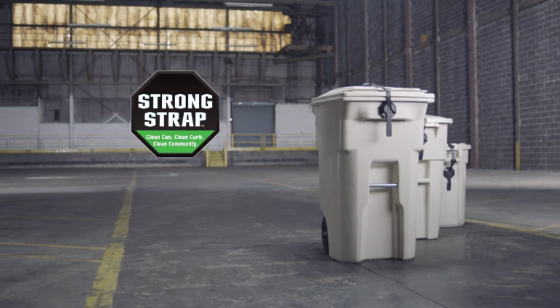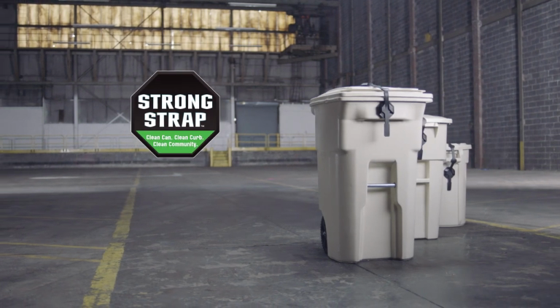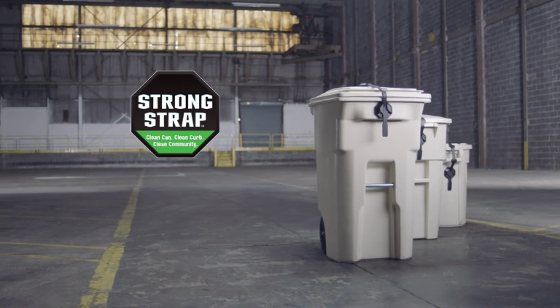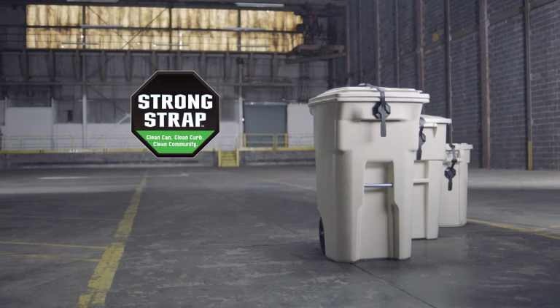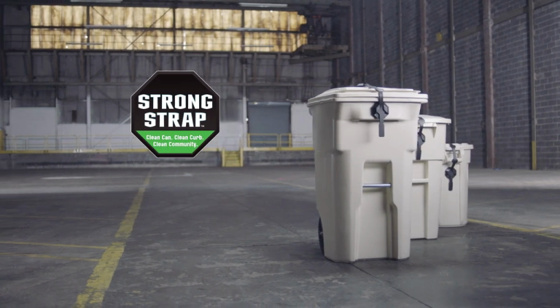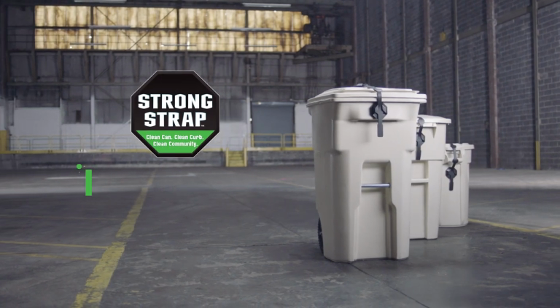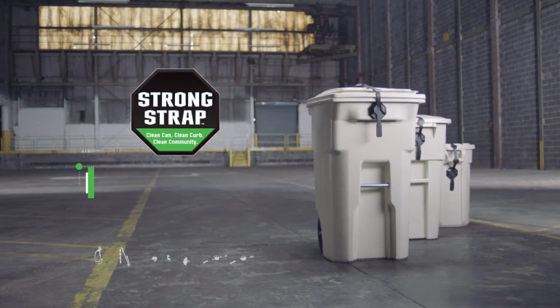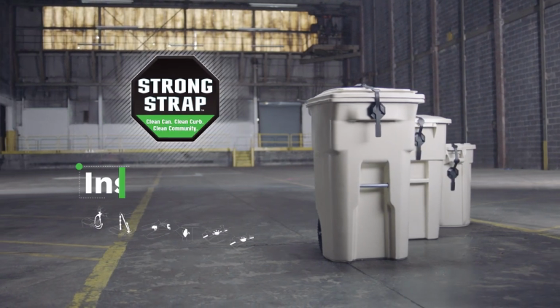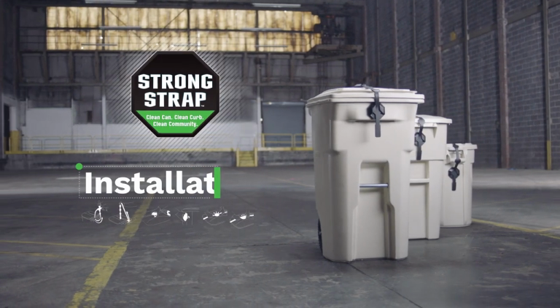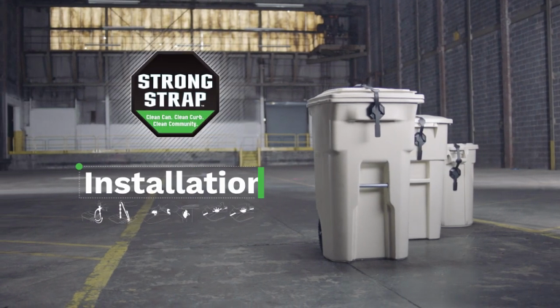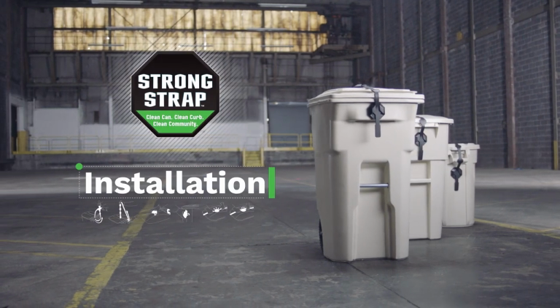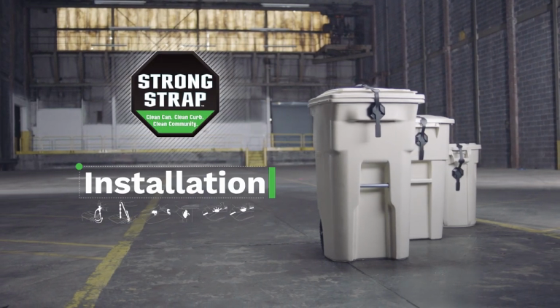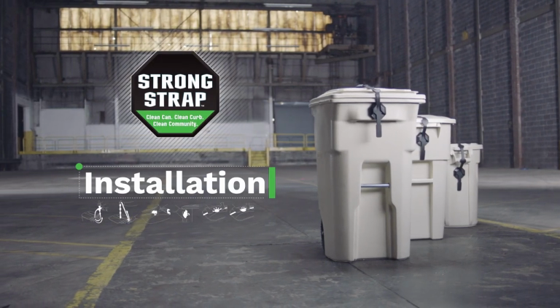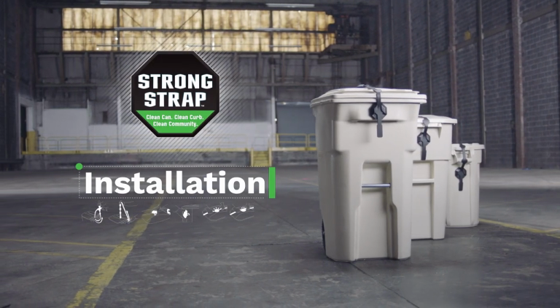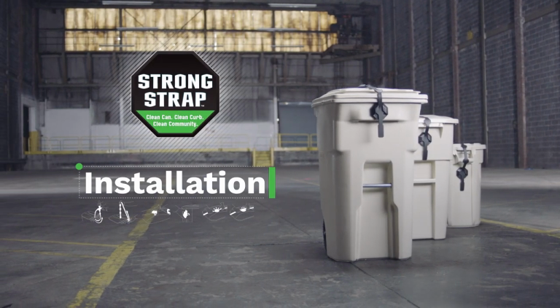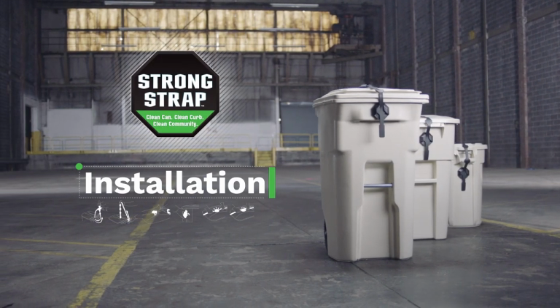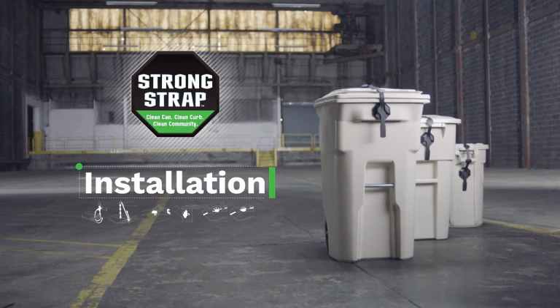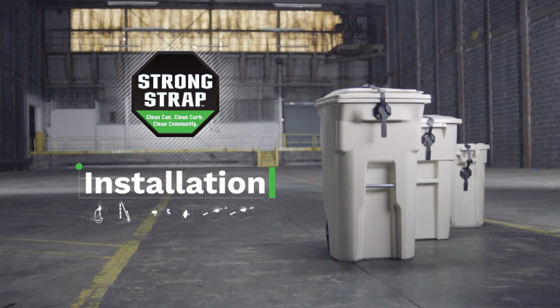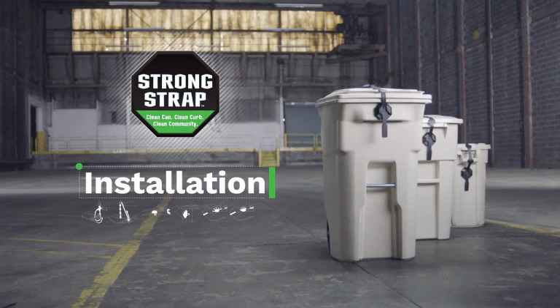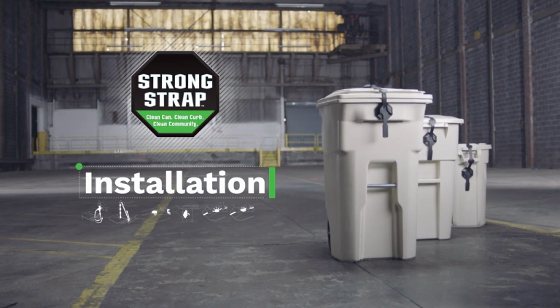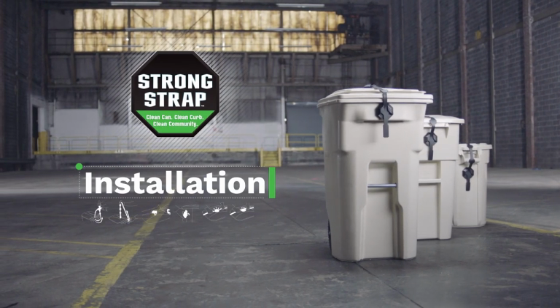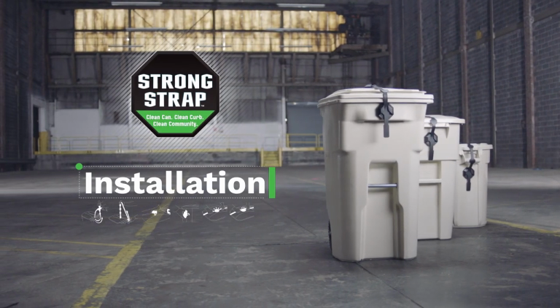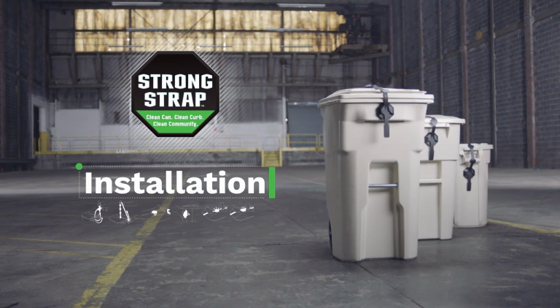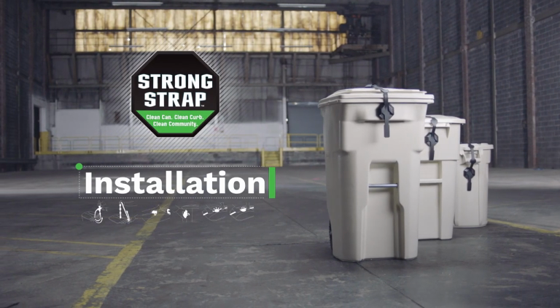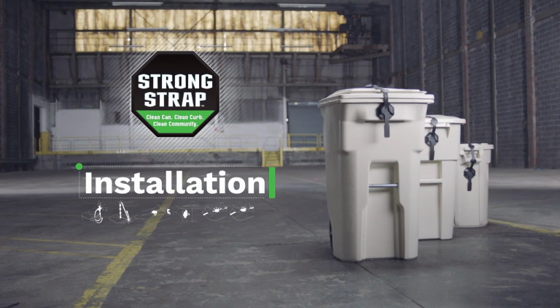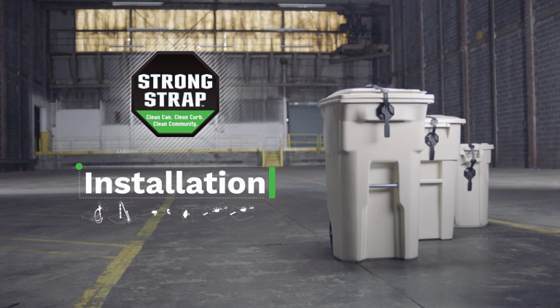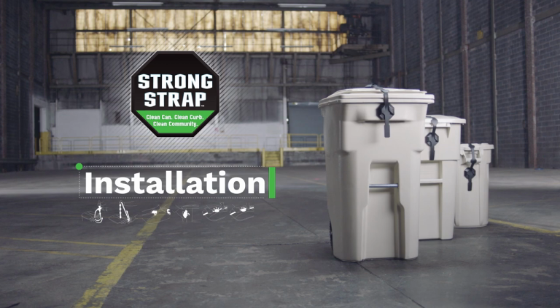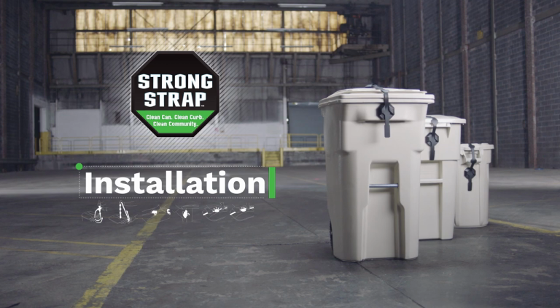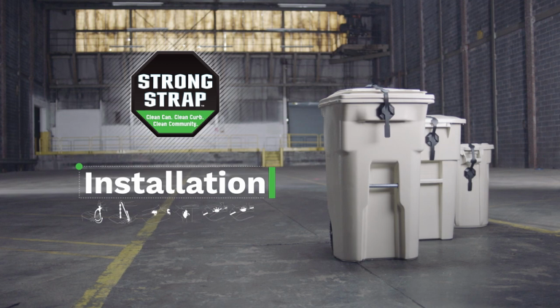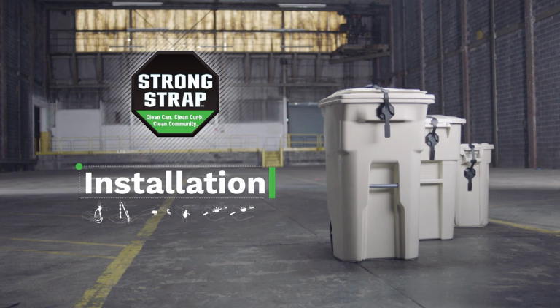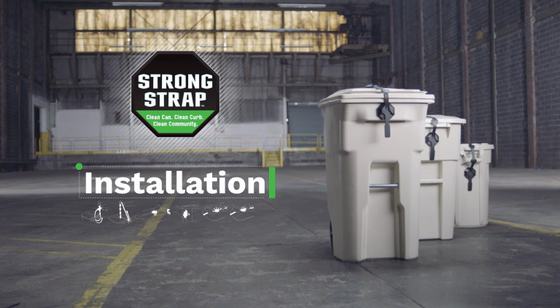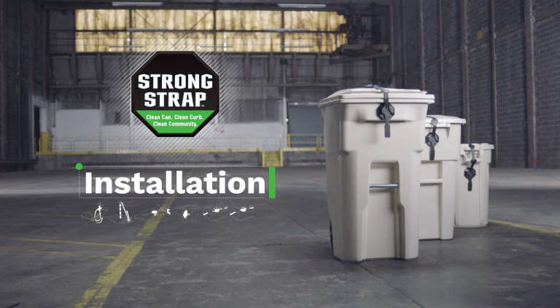Installing the Strong Strap isn't rocket surgery. It's easy. Just watch. Don't blink.